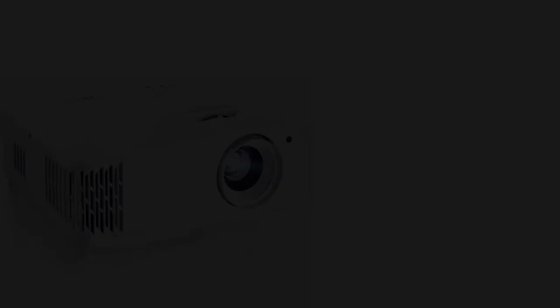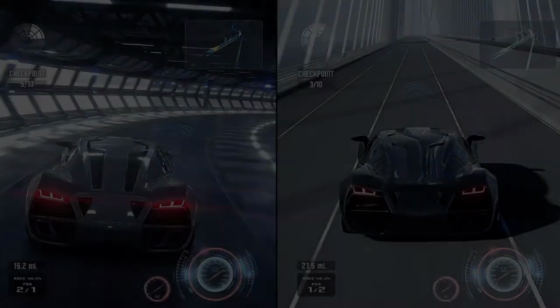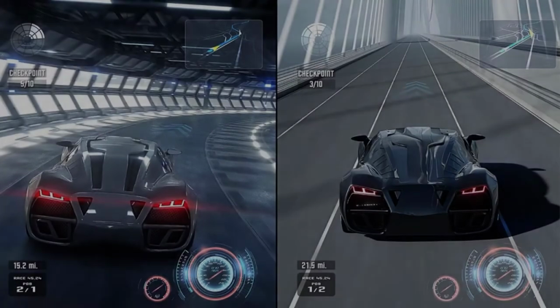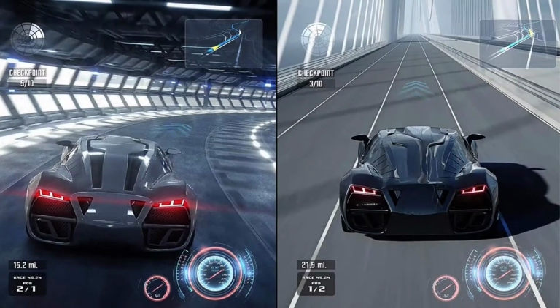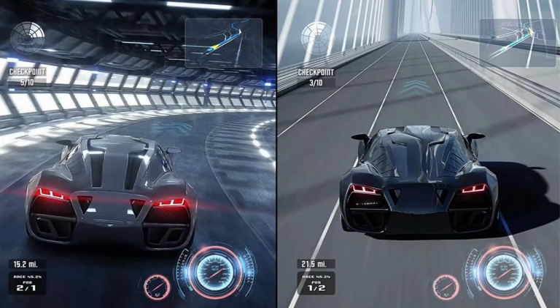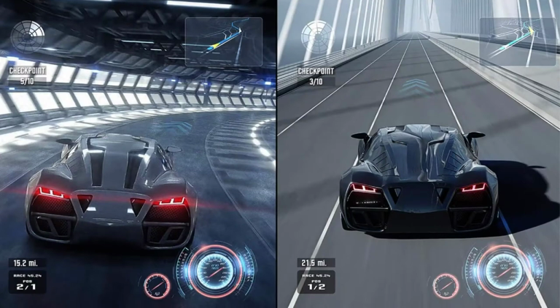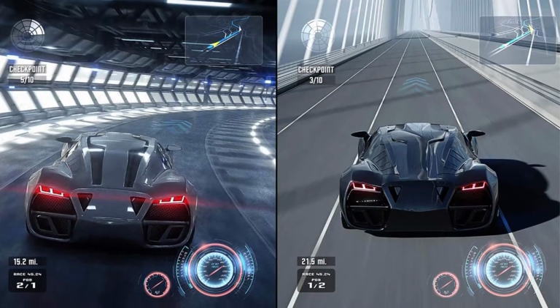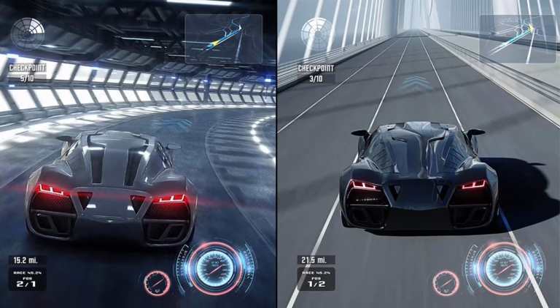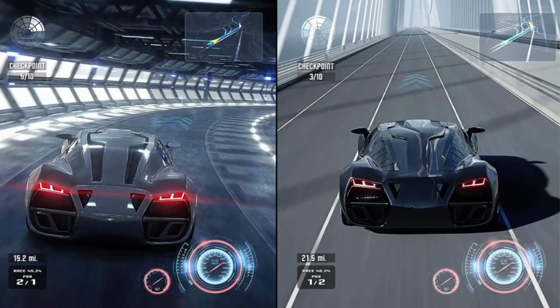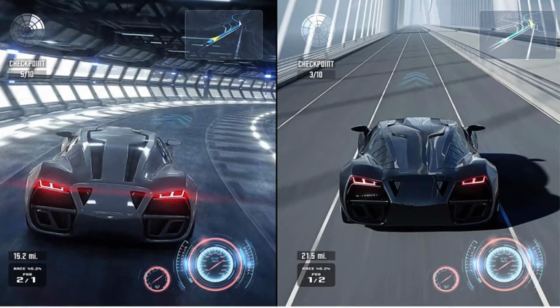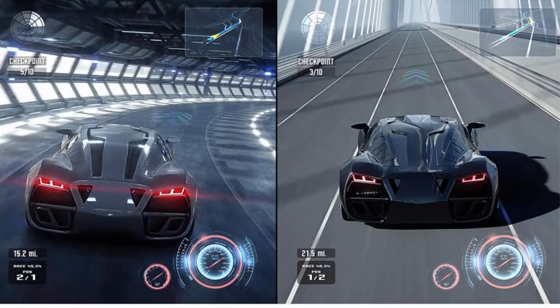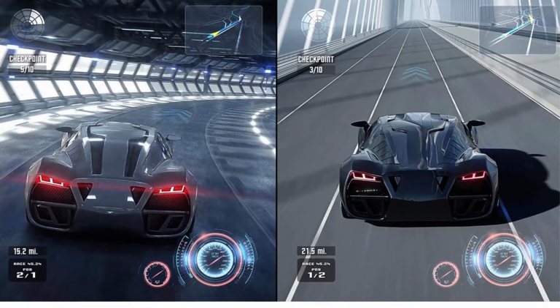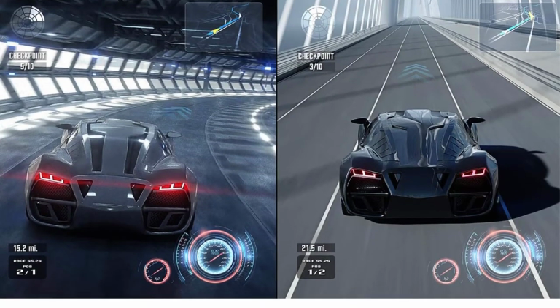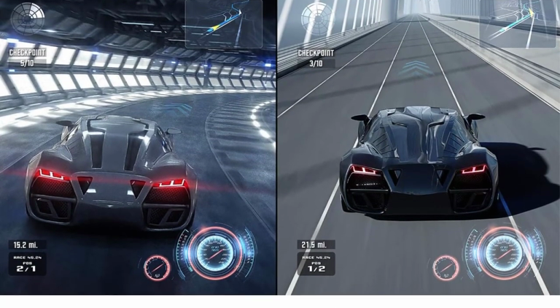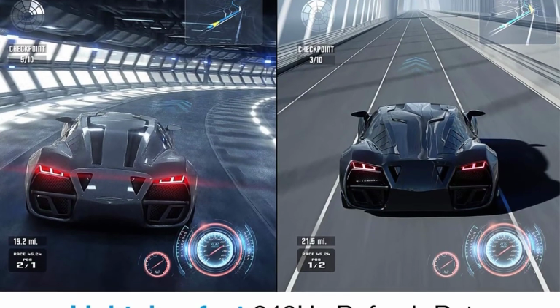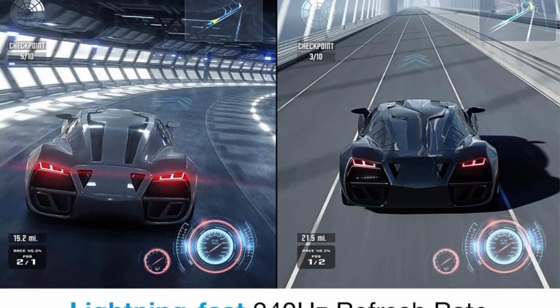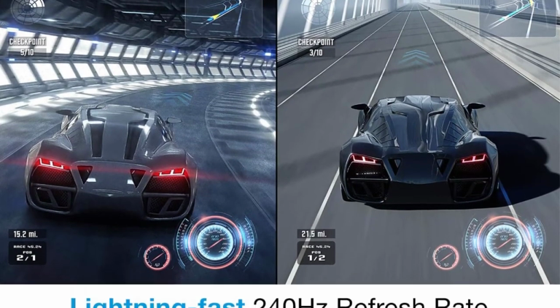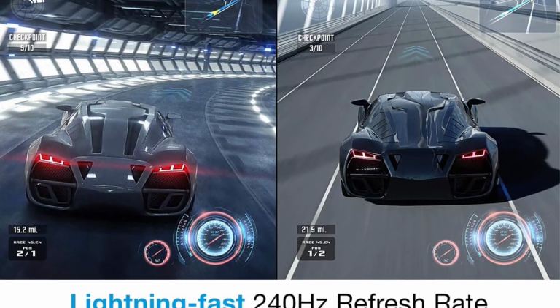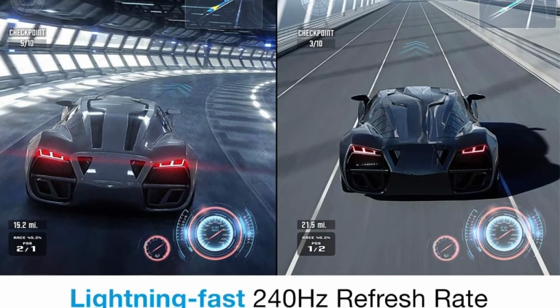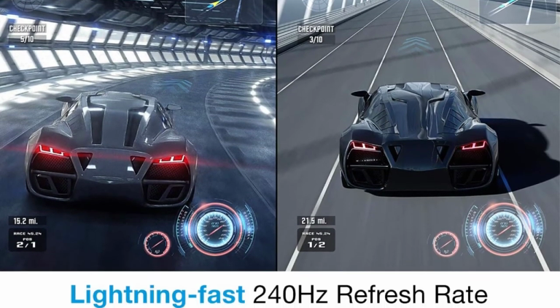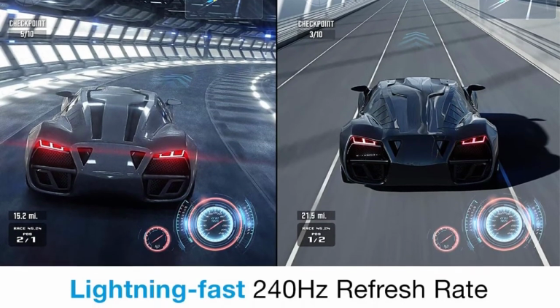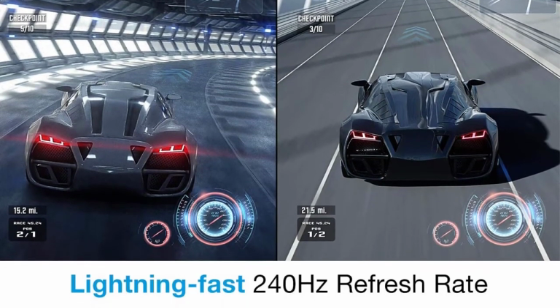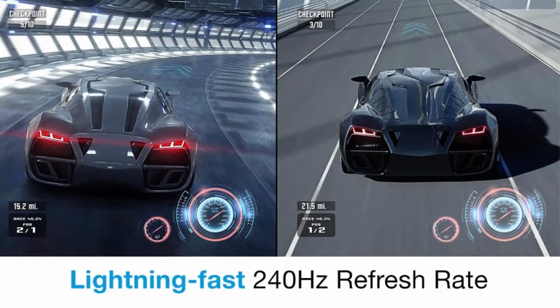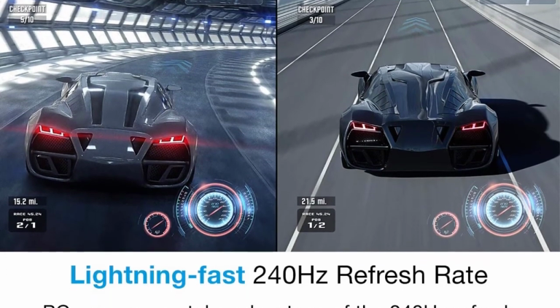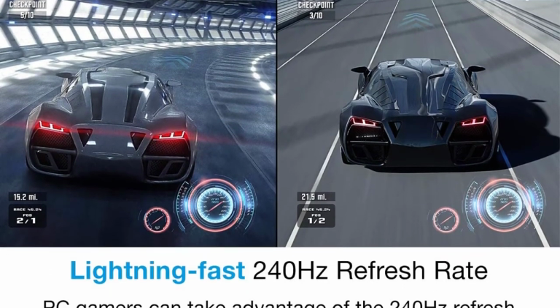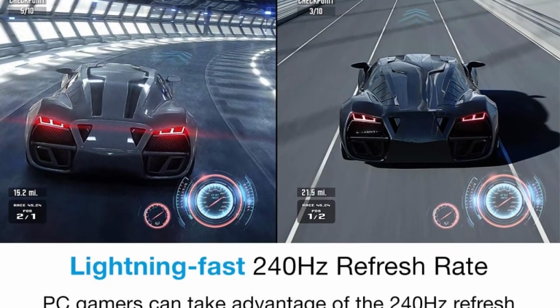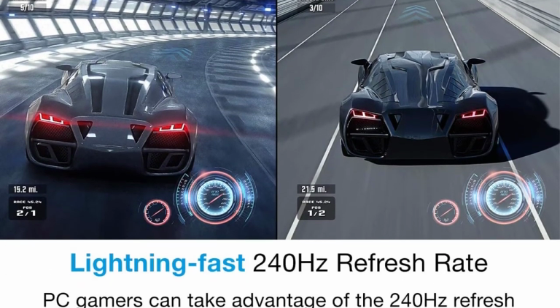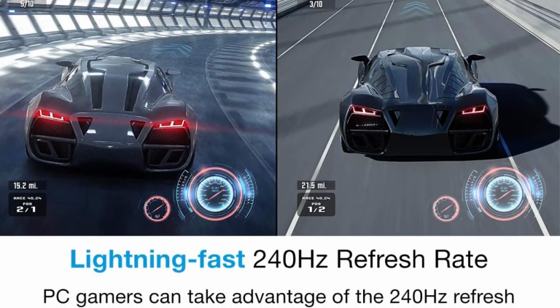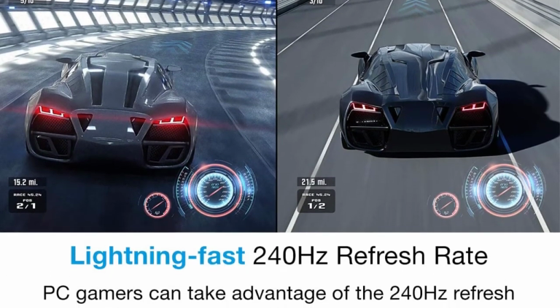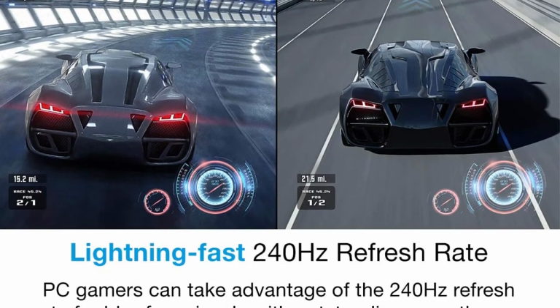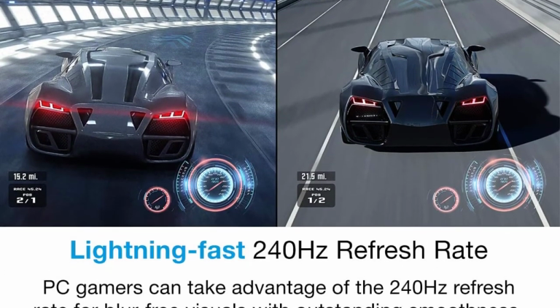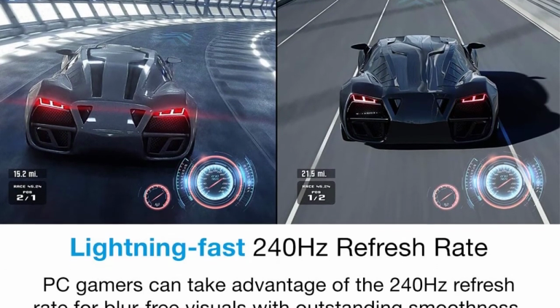As it displays vivid colors and sharp details, the gamer can easily focus on the gameplay and winning.